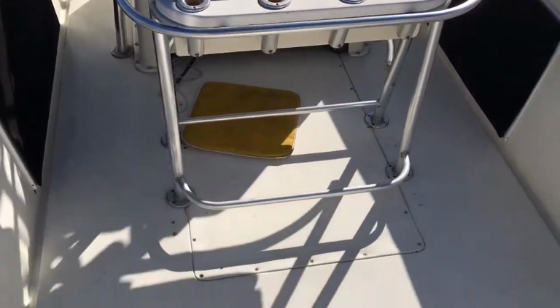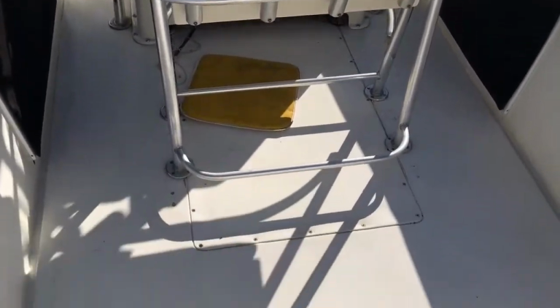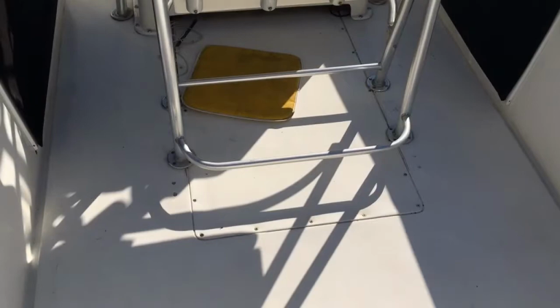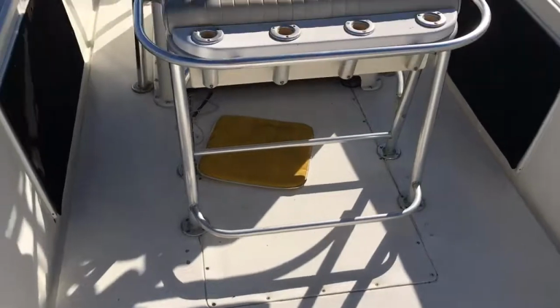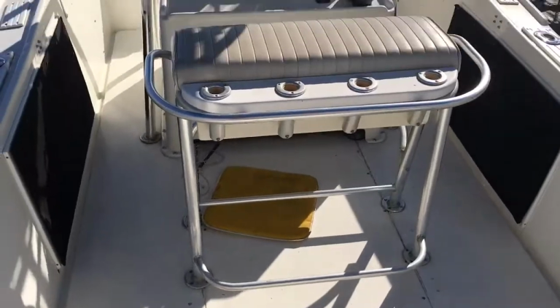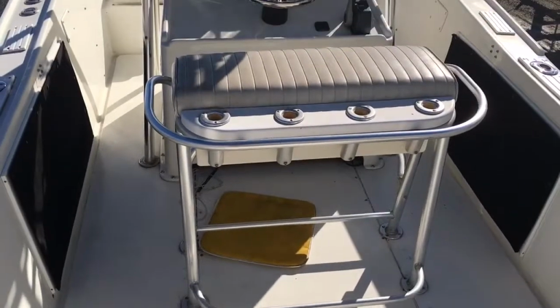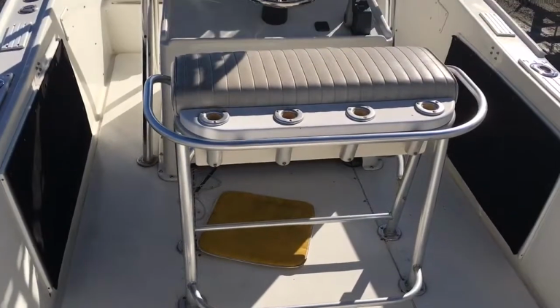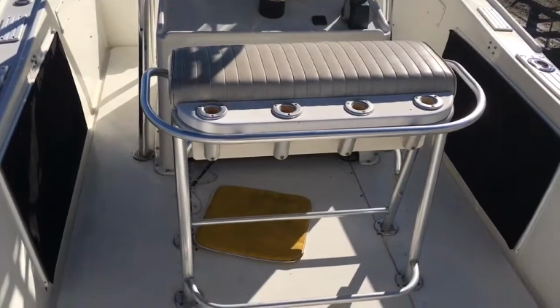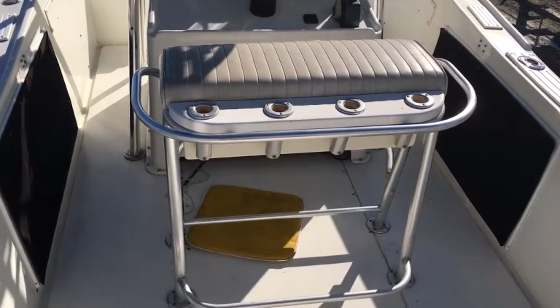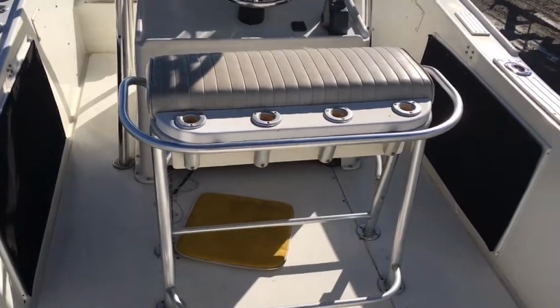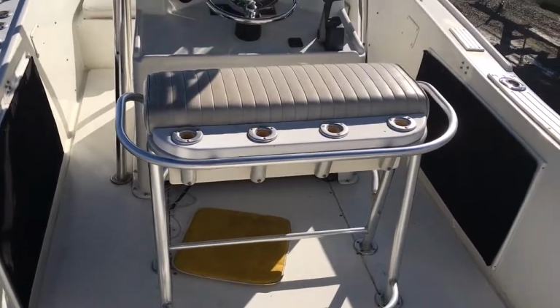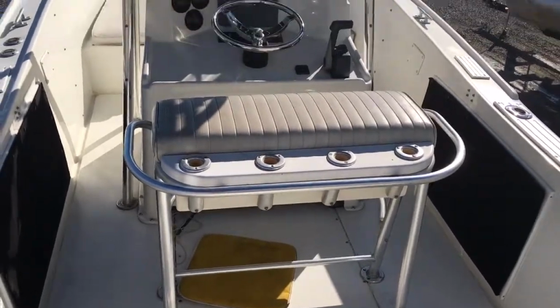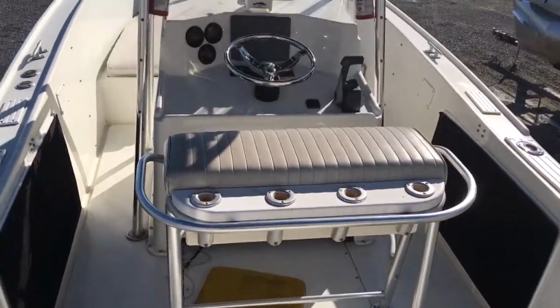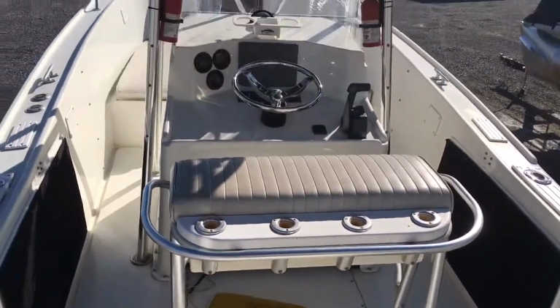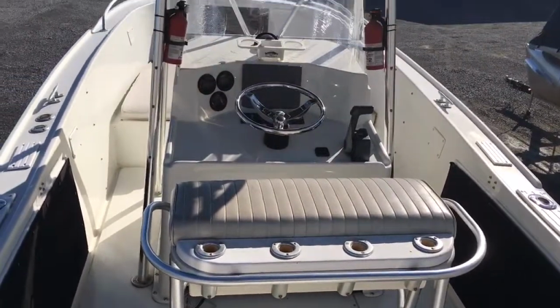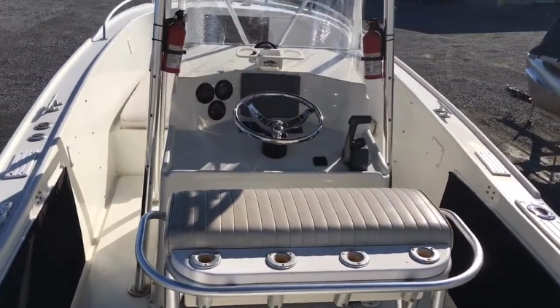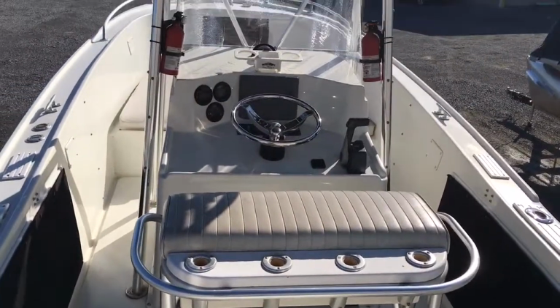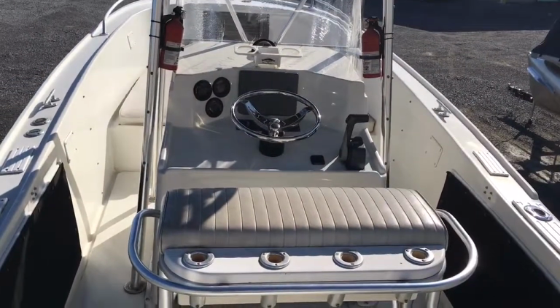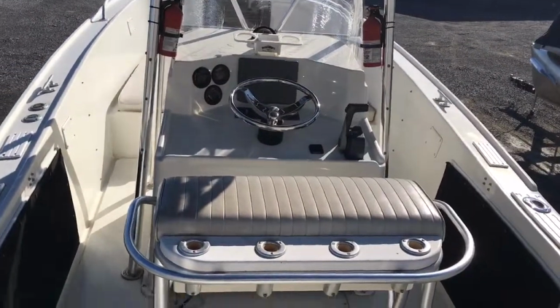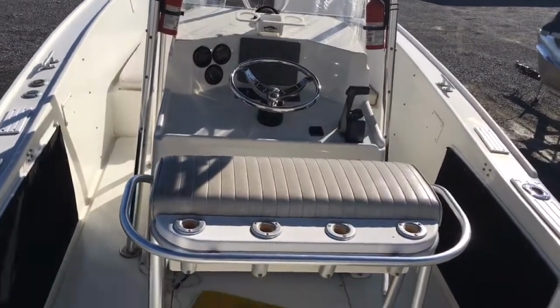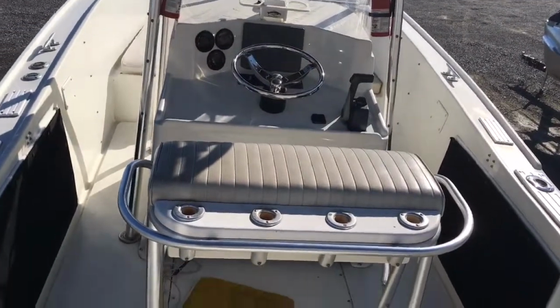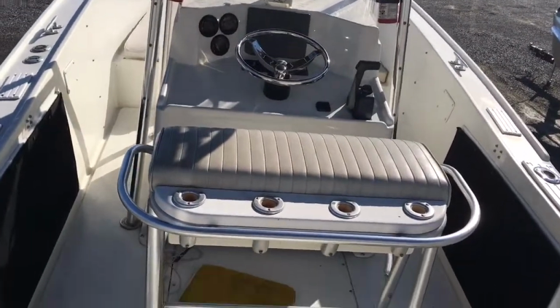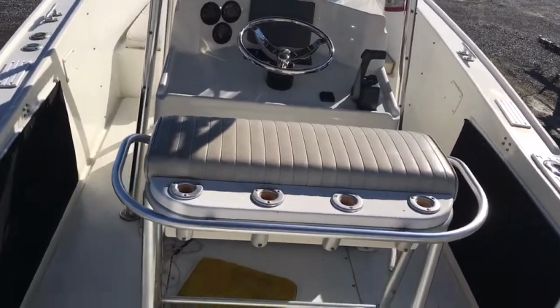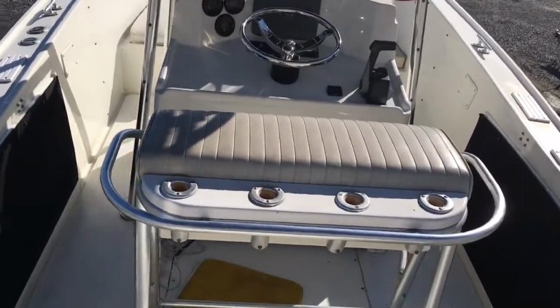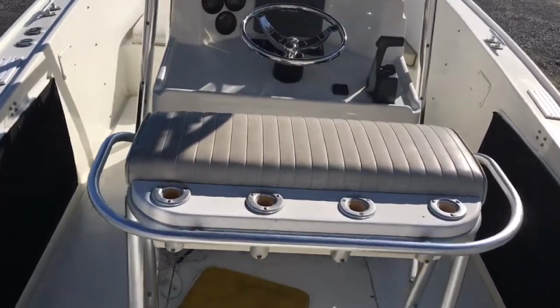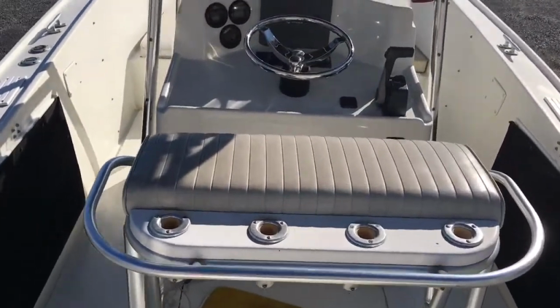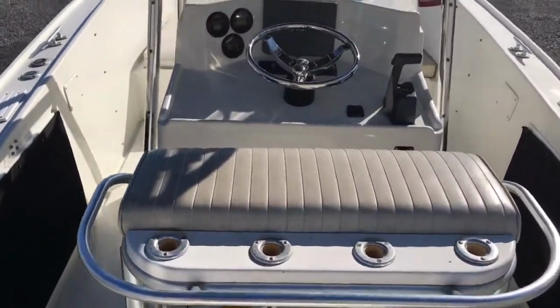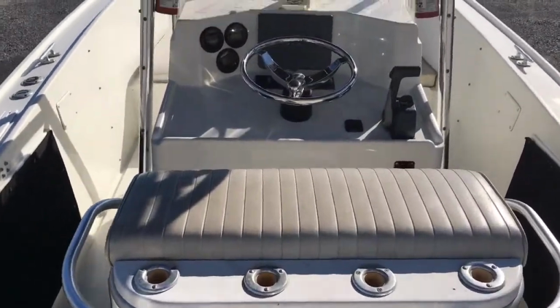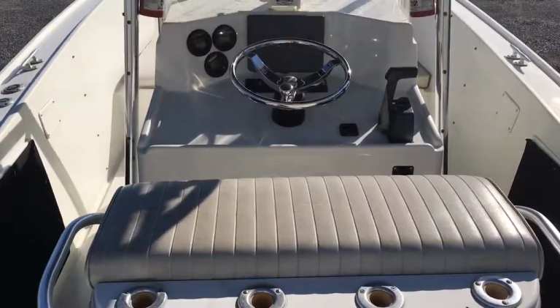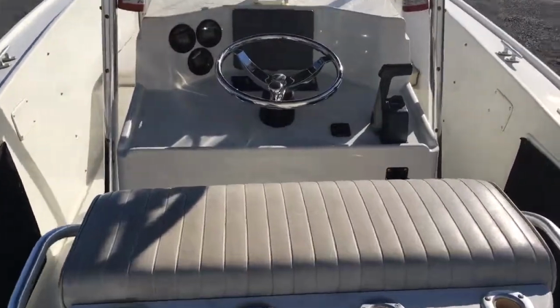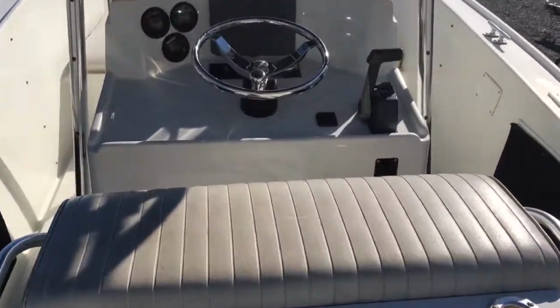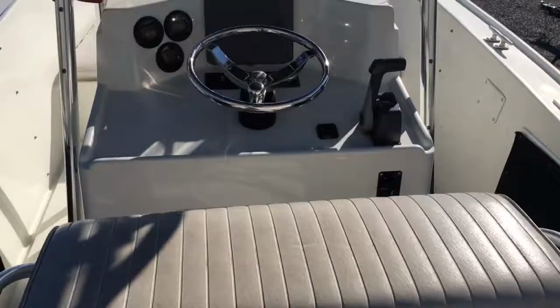Jump up on the boat here — floor is solid, rod holders in the back here. Take a look at the center console.